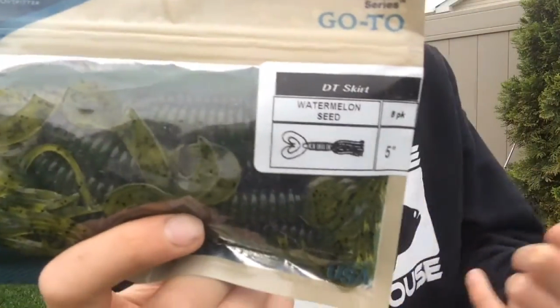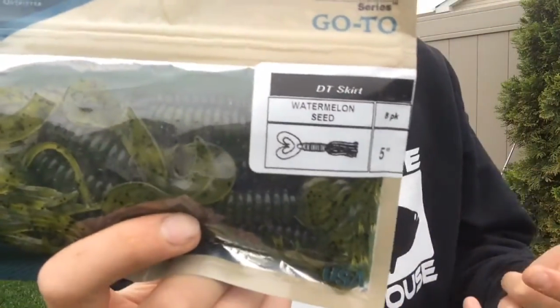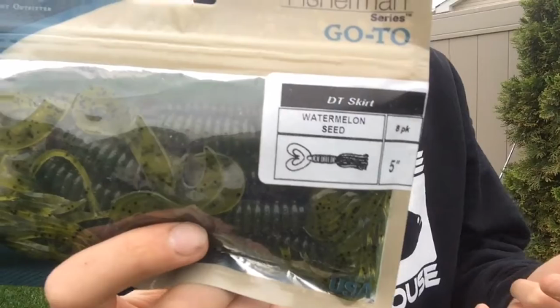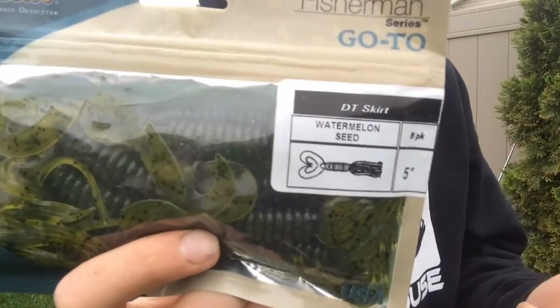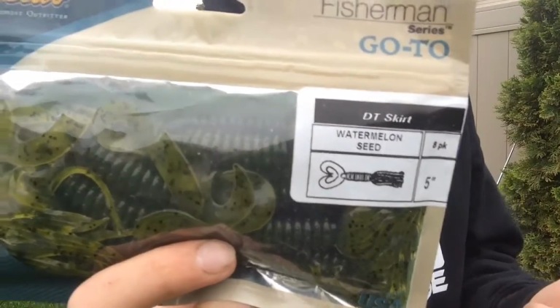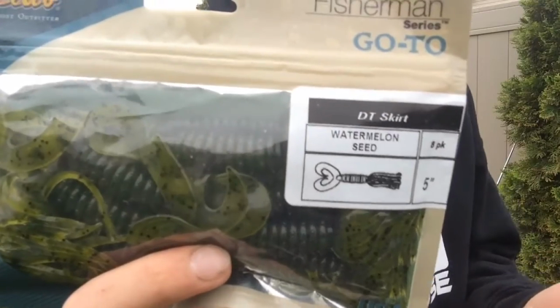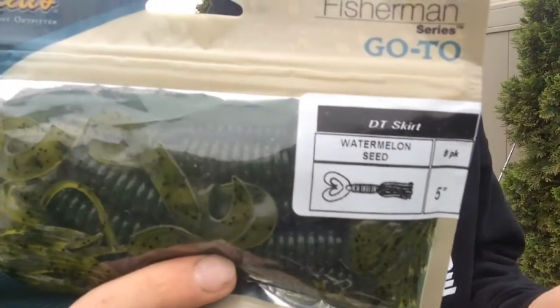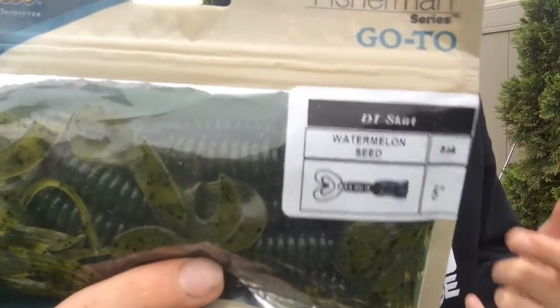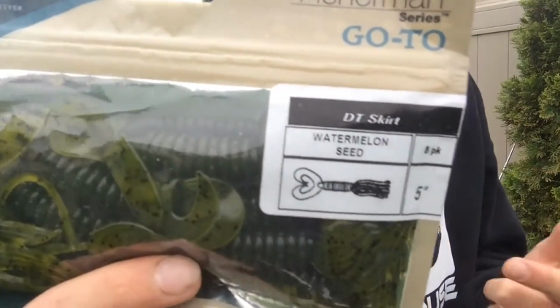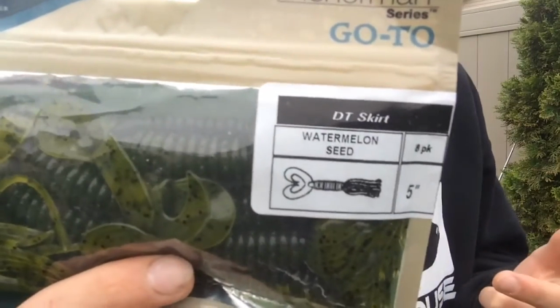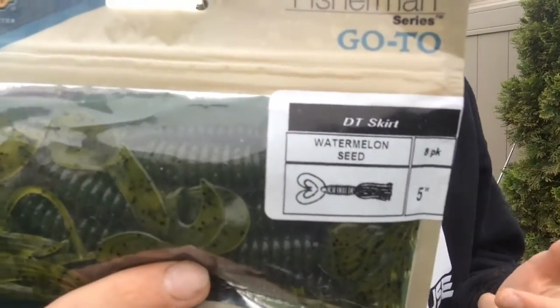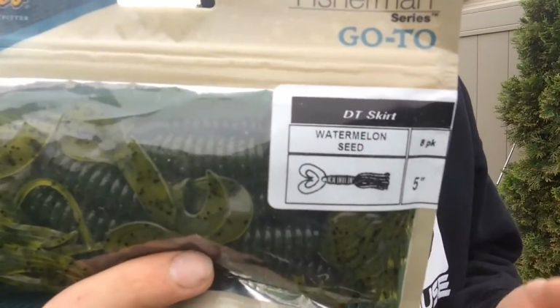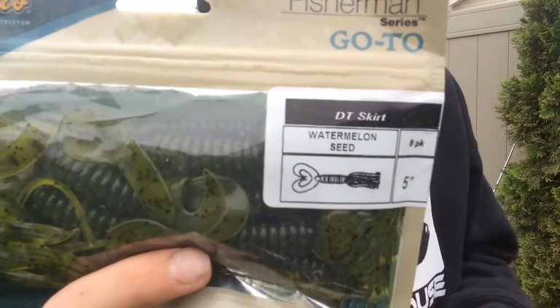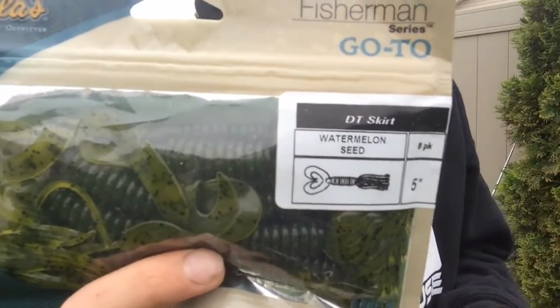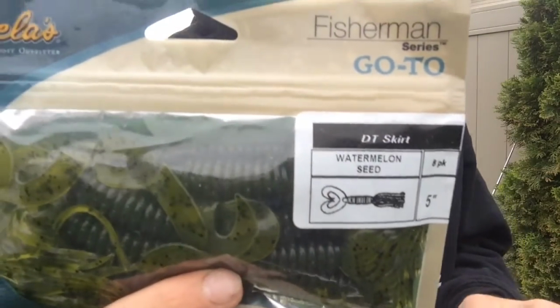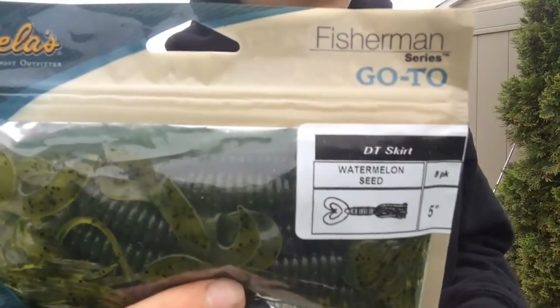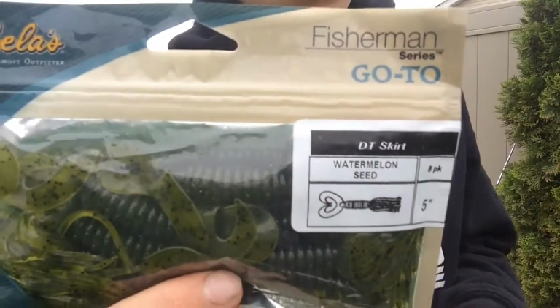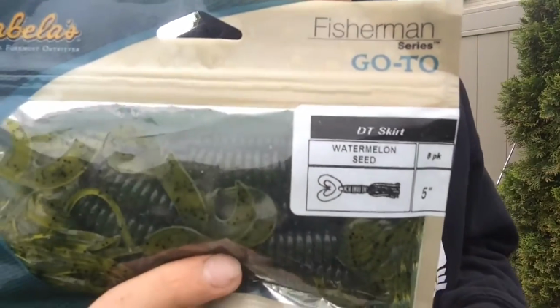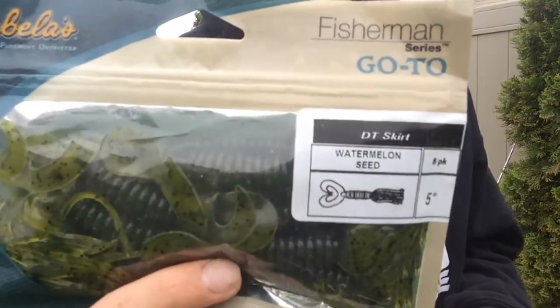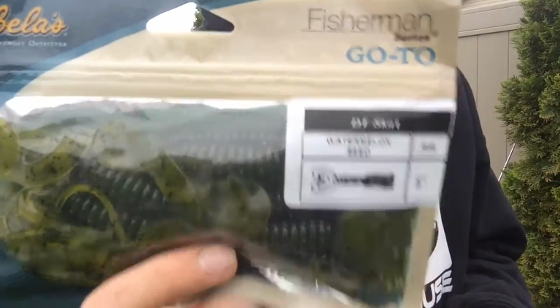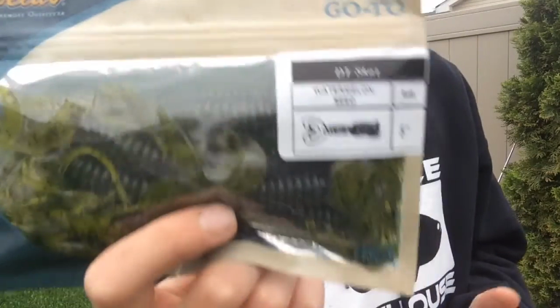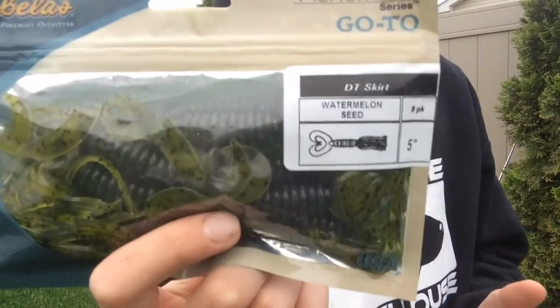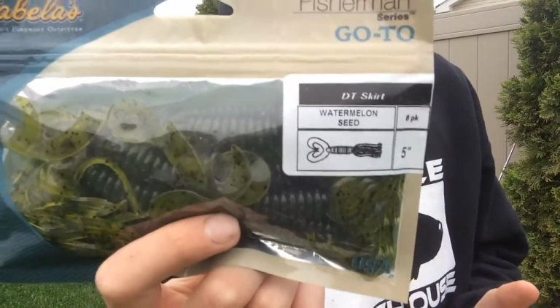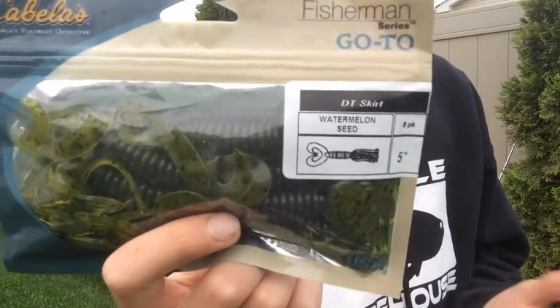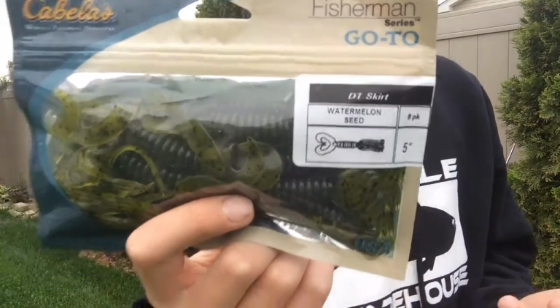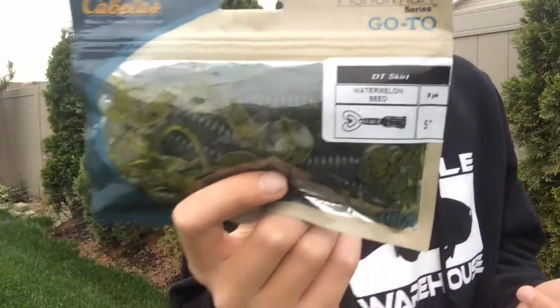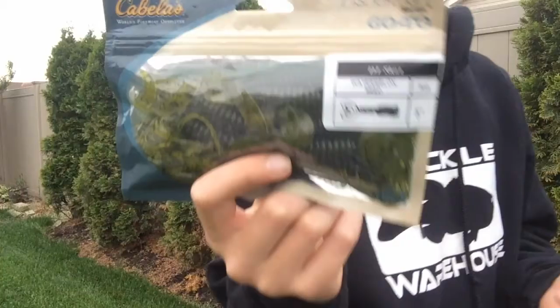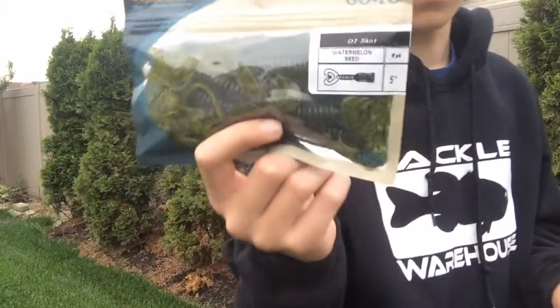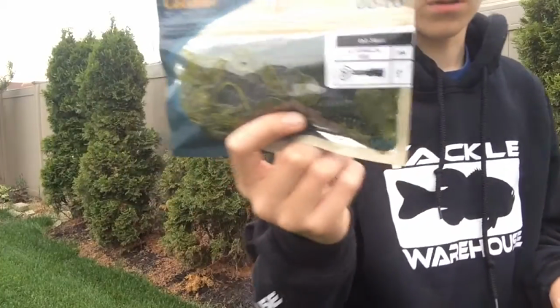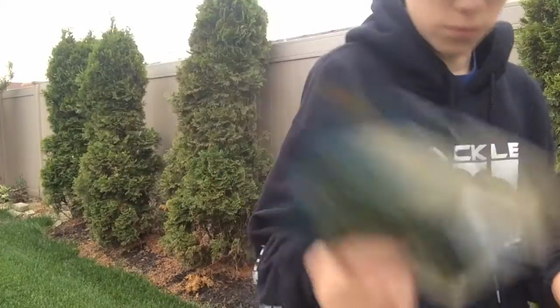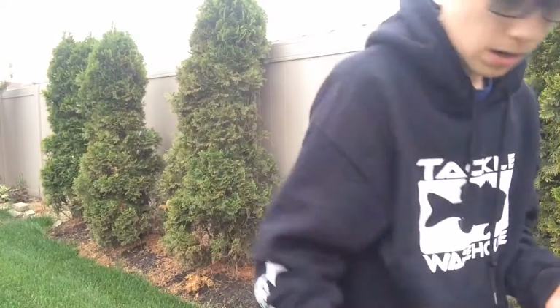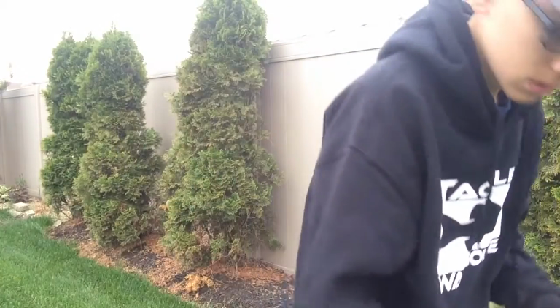They kind of look like the Gary Yamamoto ones — I don't really know what those are called — but these ones are a lot cheaper and these were four dollars.